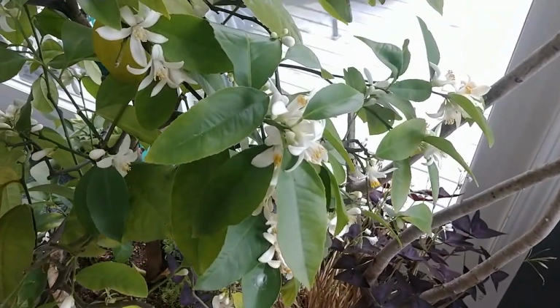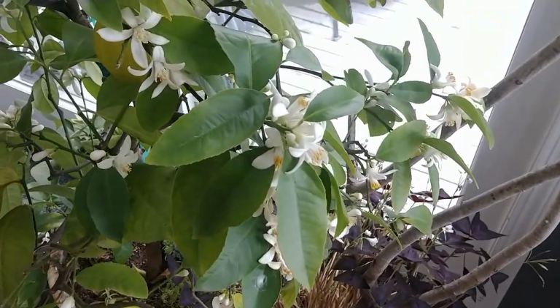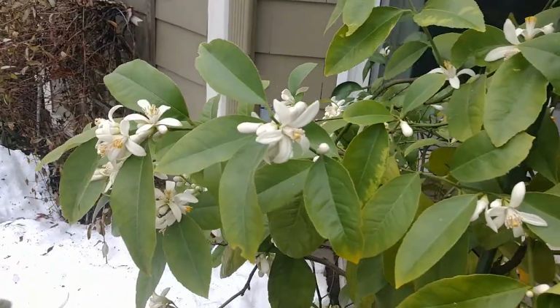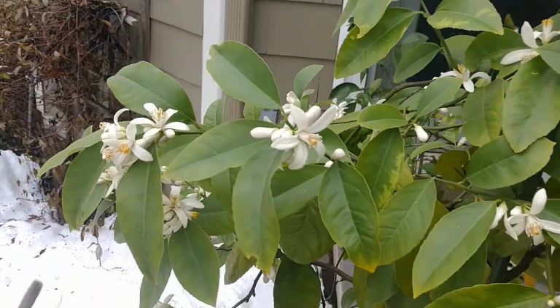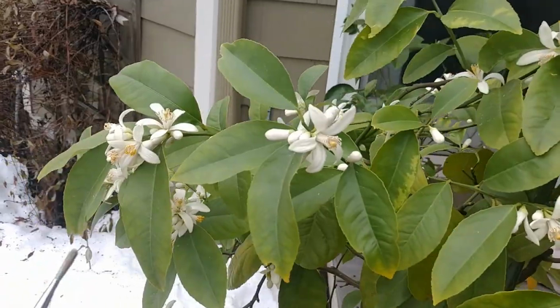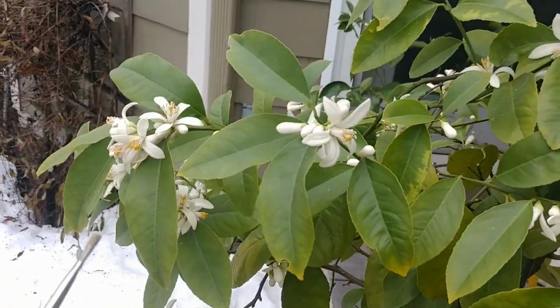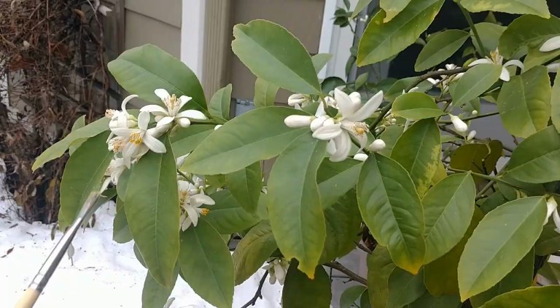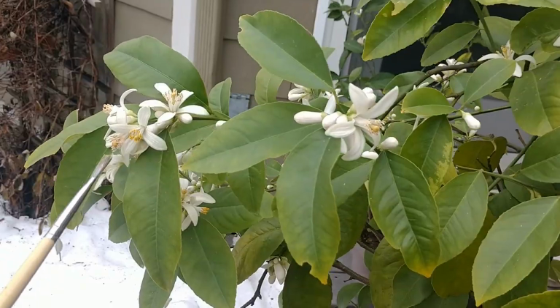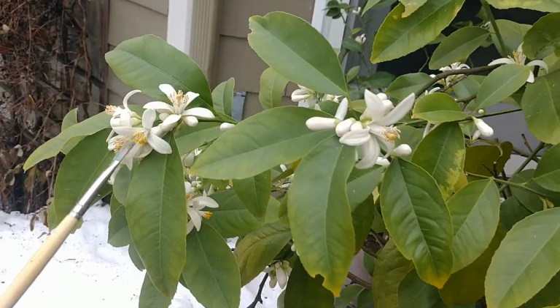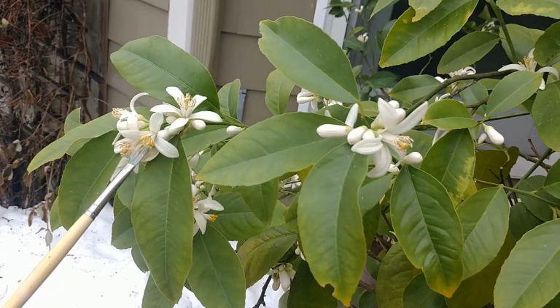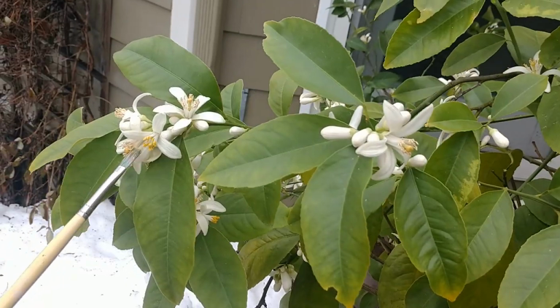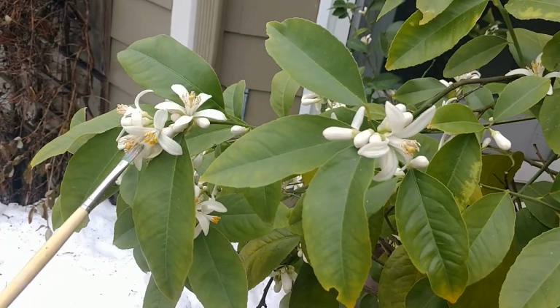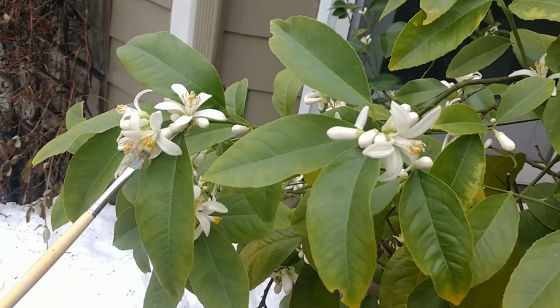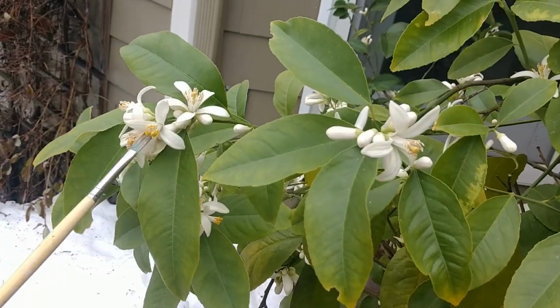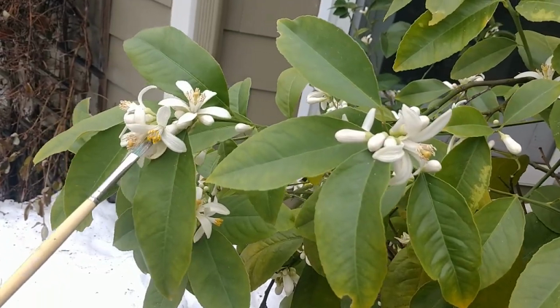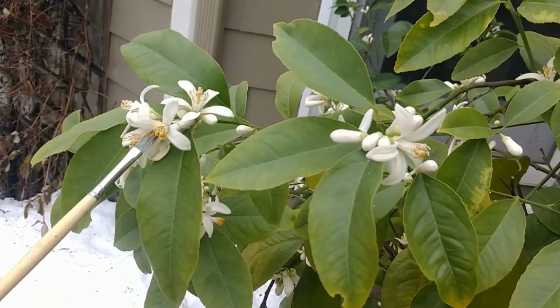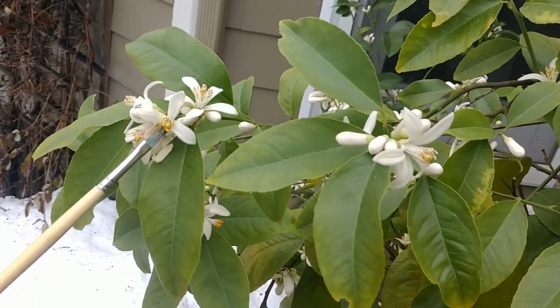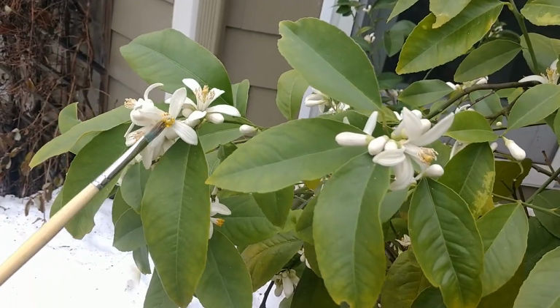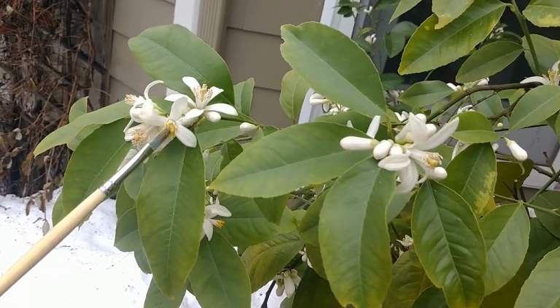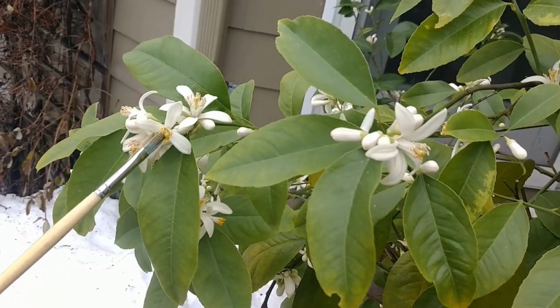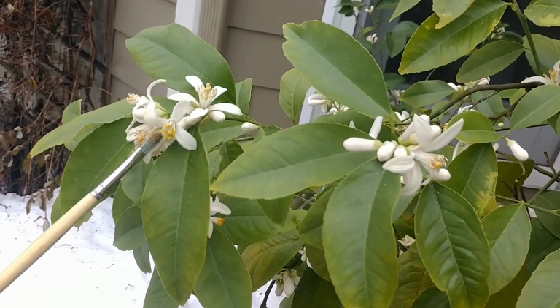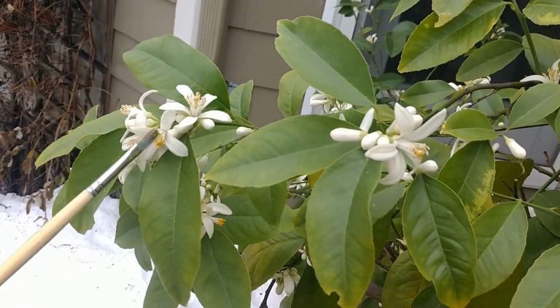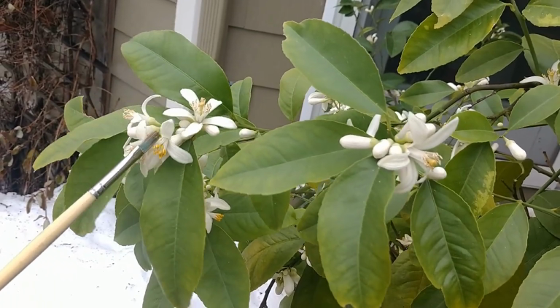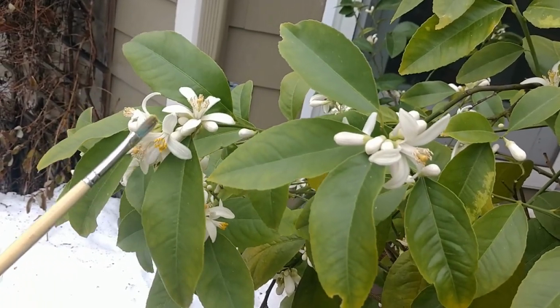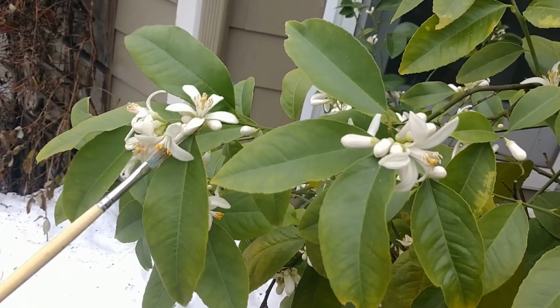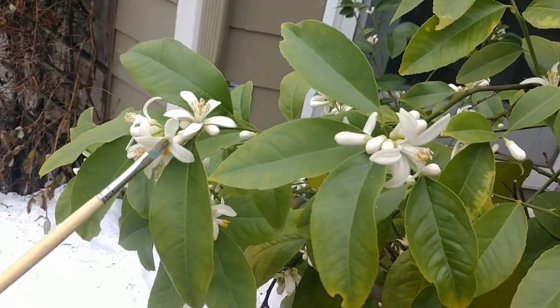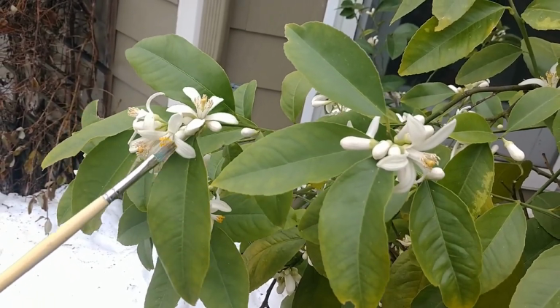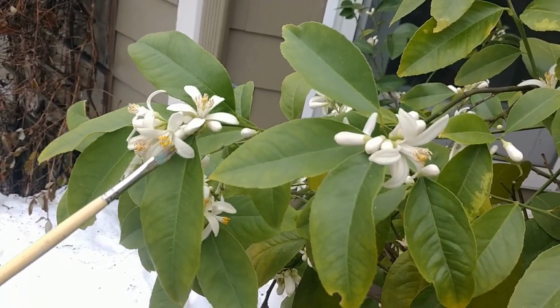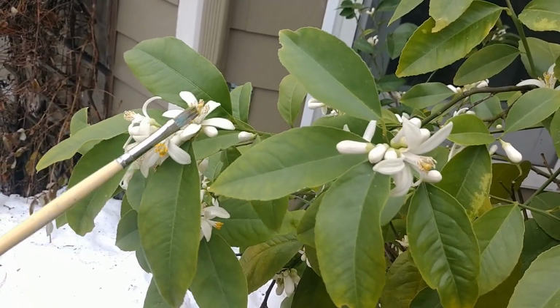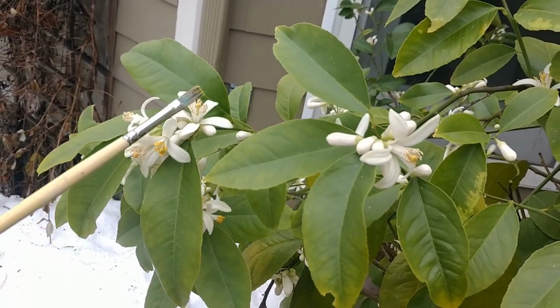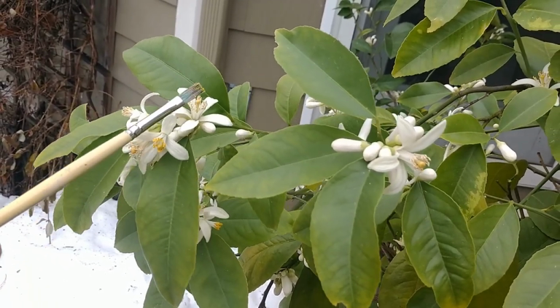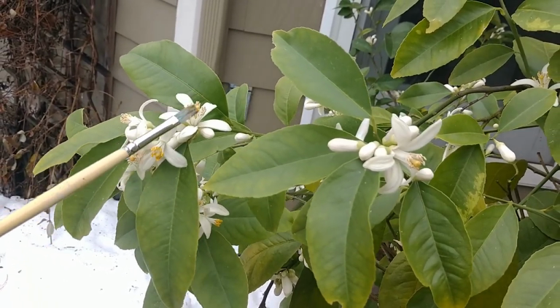It's Christmas Eve, but it's warm enough to be able to do this outside. I was filming the video and I thought, why not bring it outside?